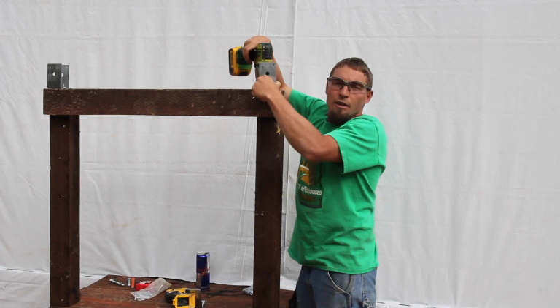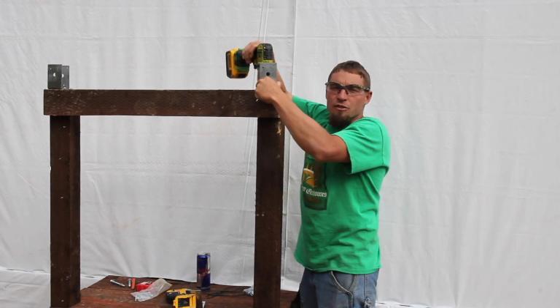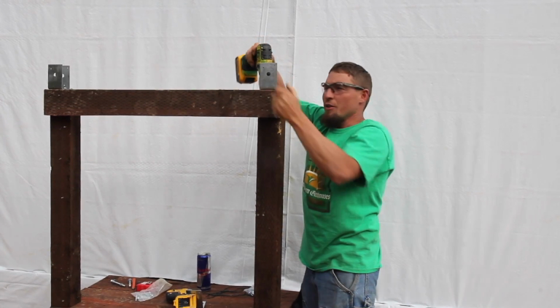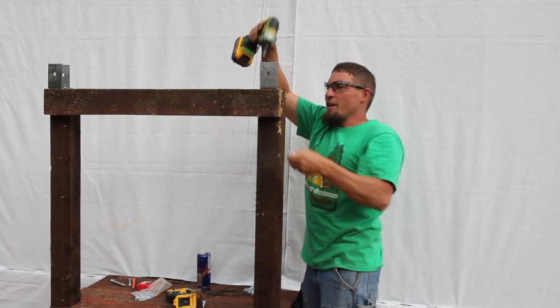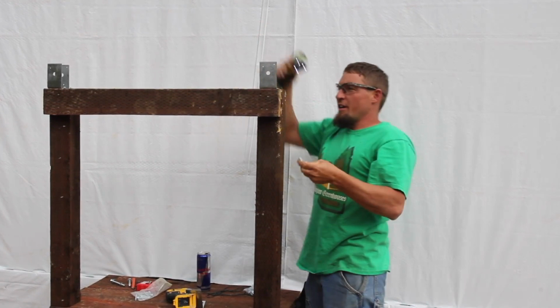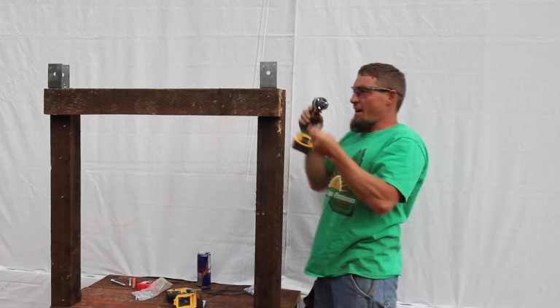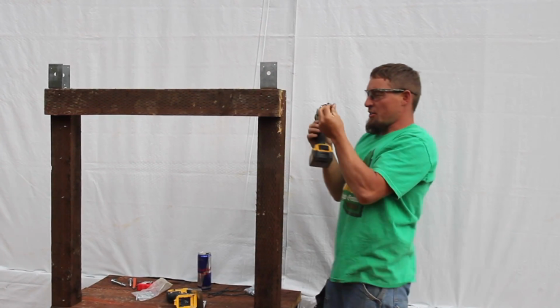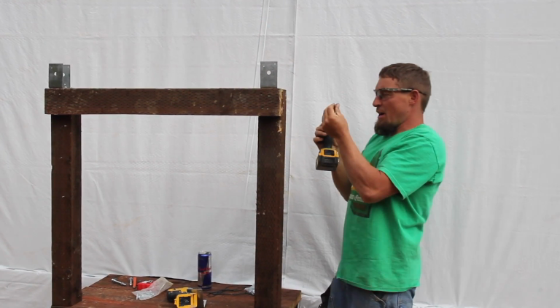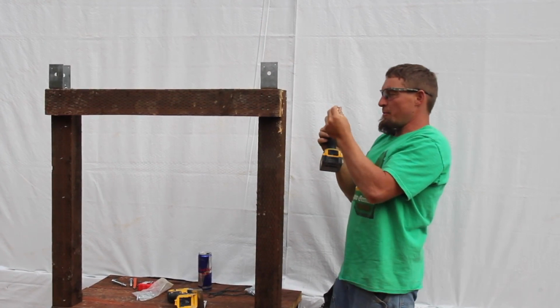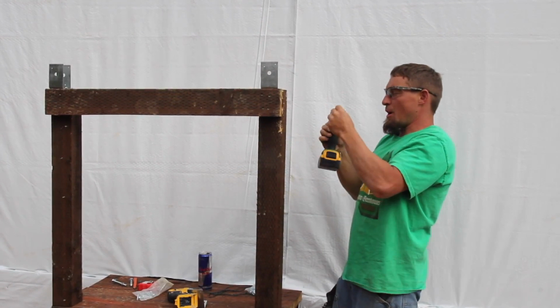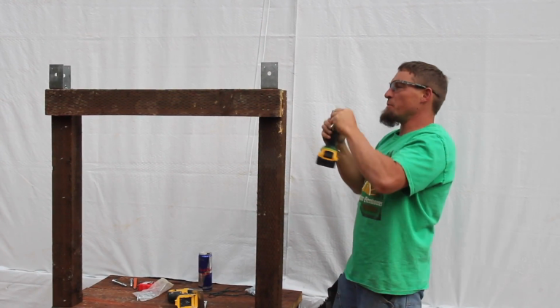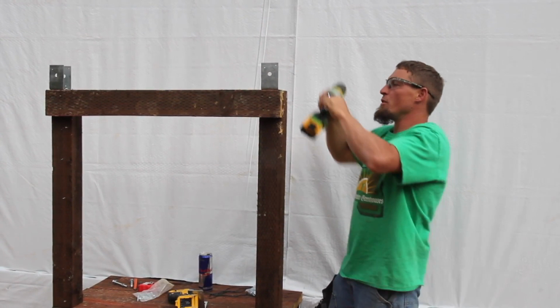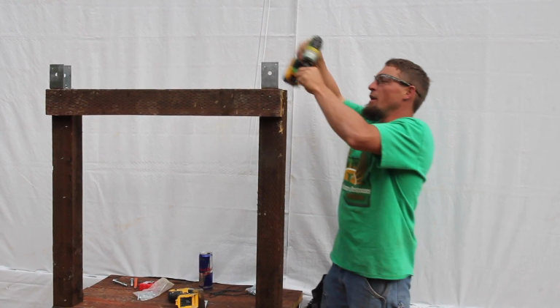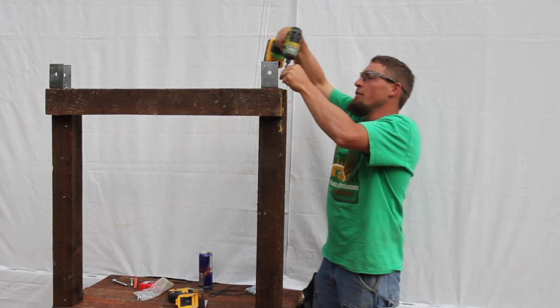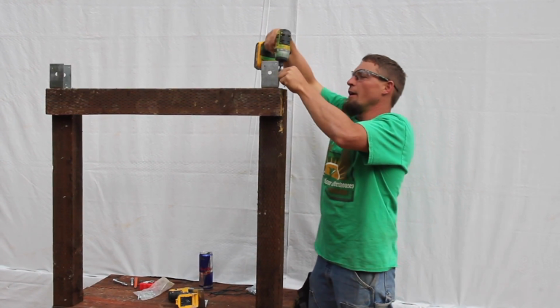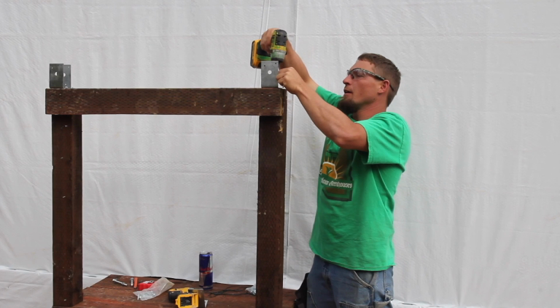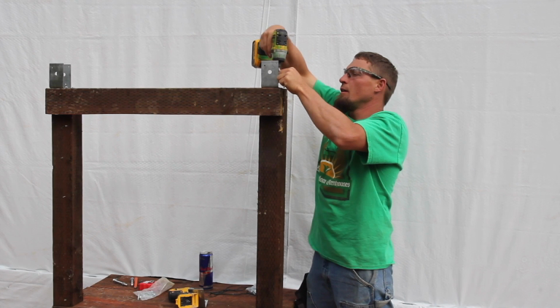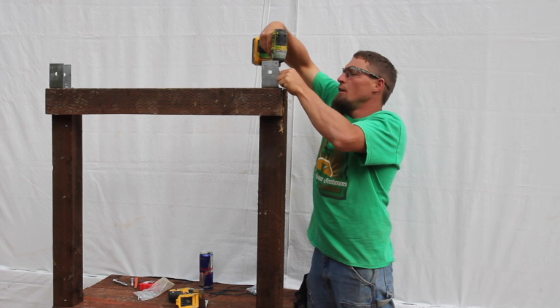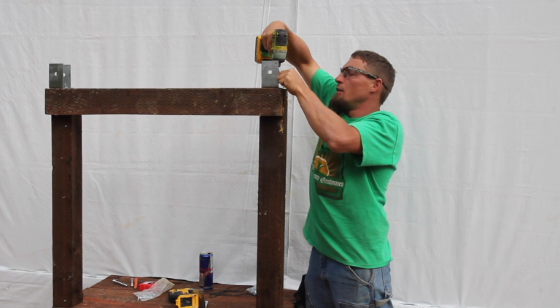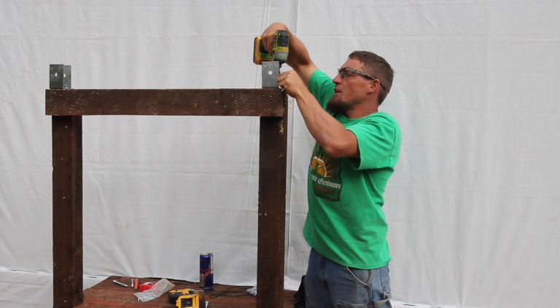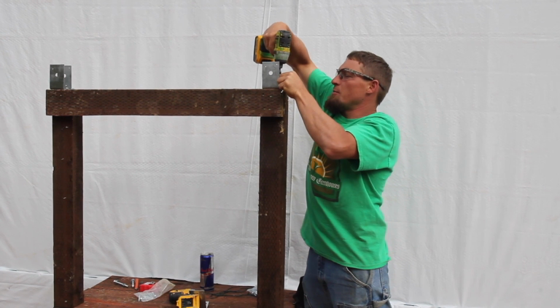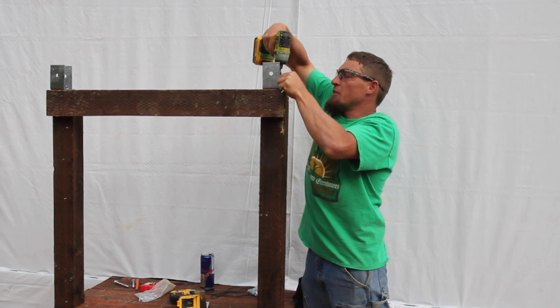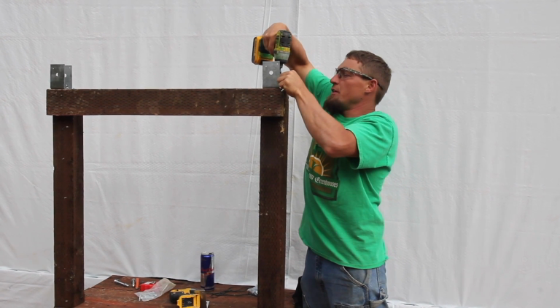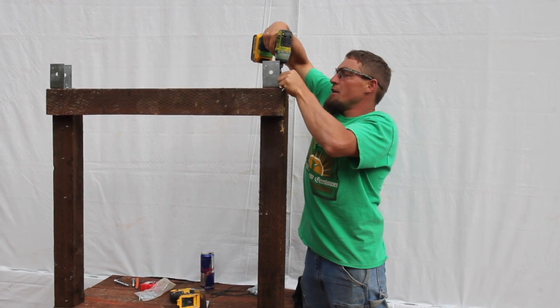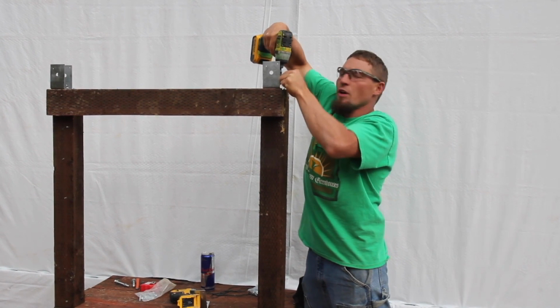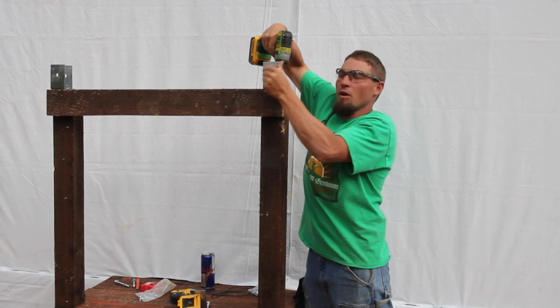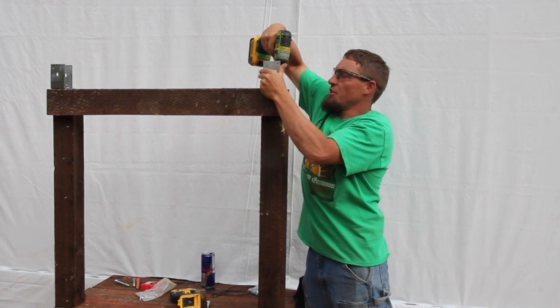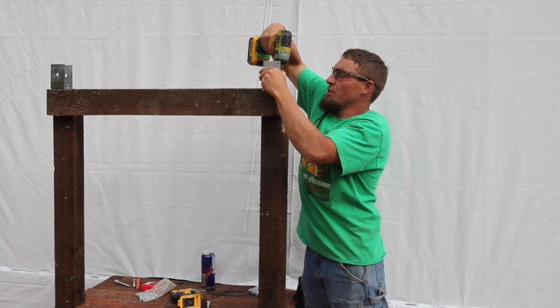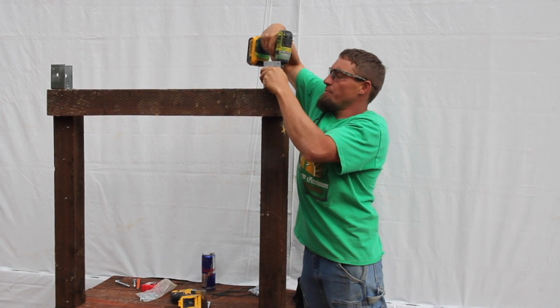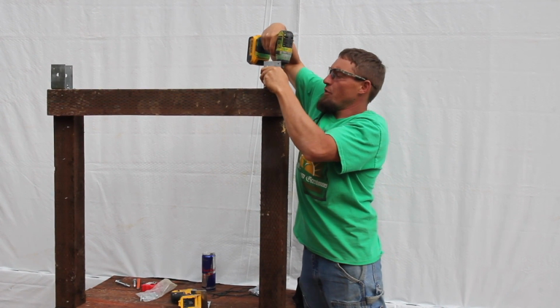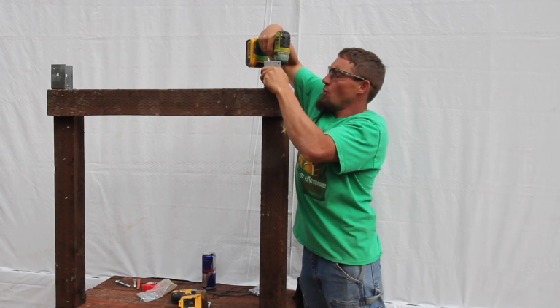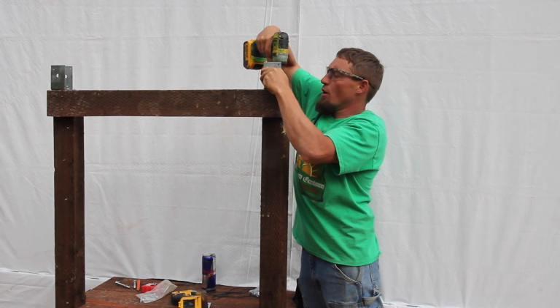So one thing I get asked about probably more than anything is how to make the straight wall system work.